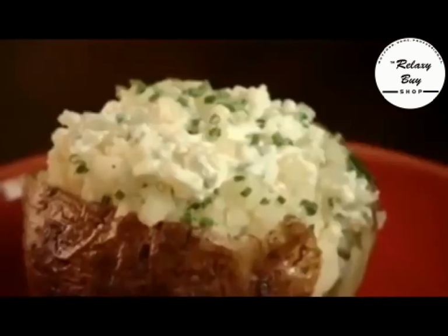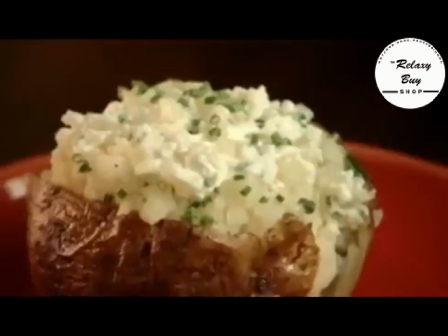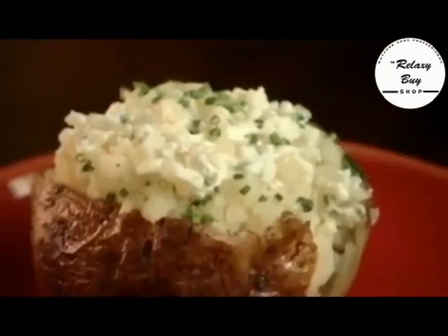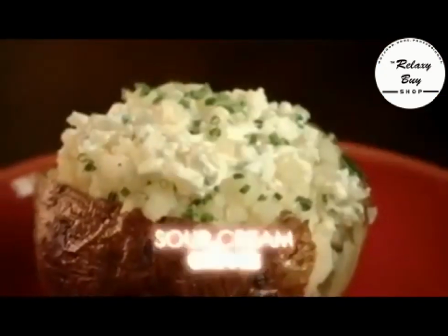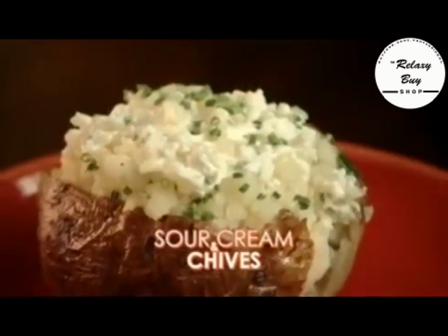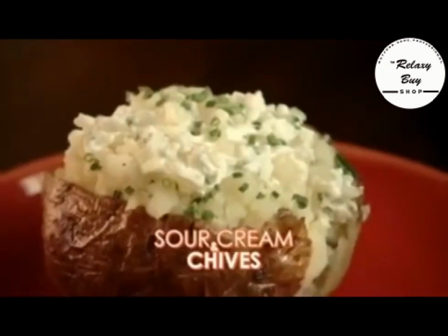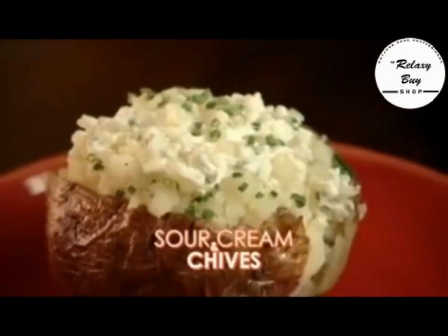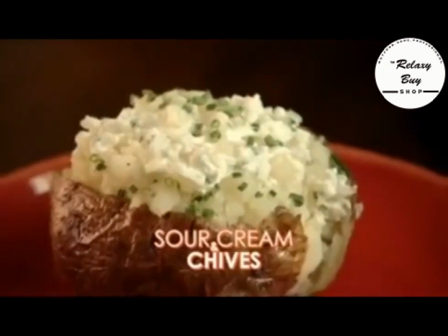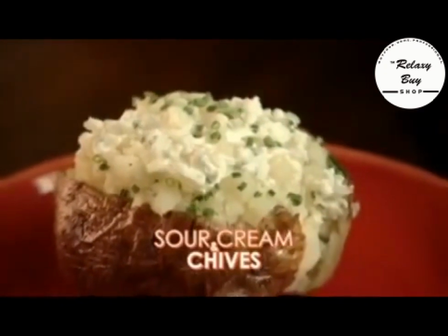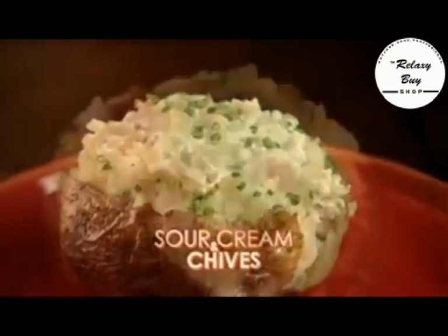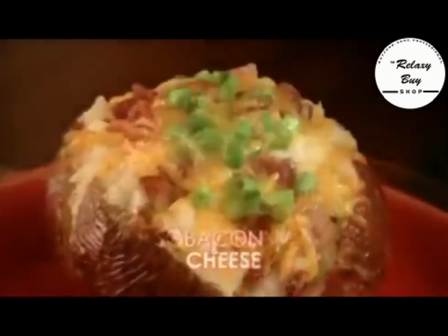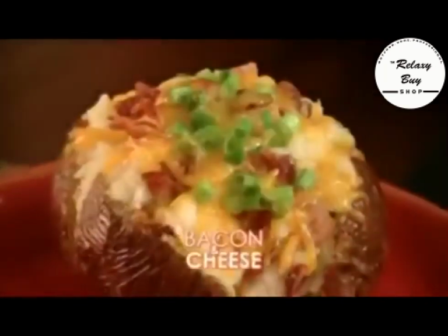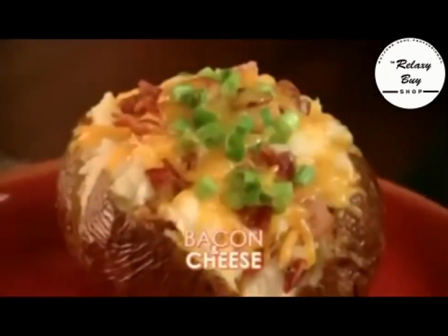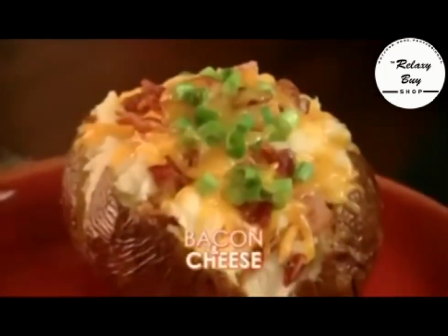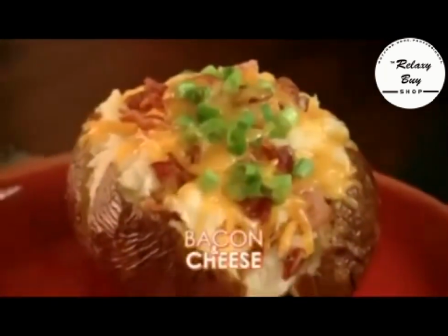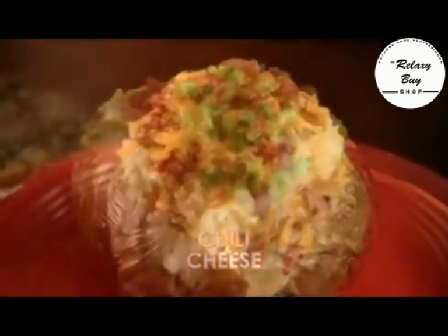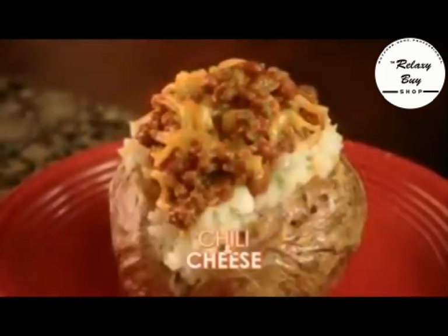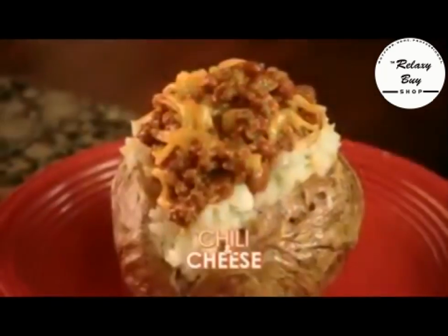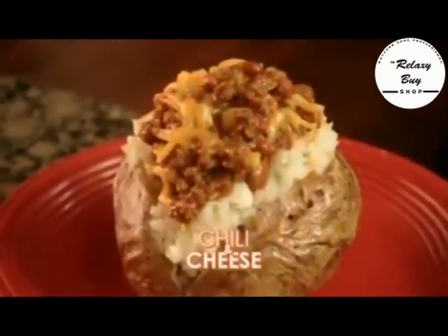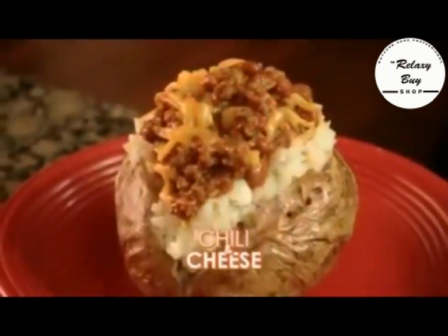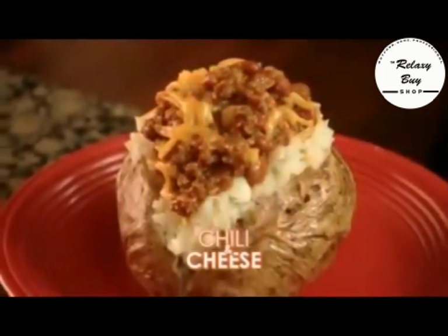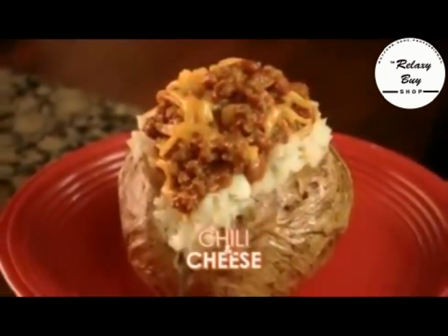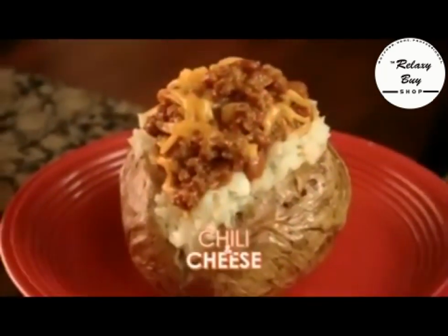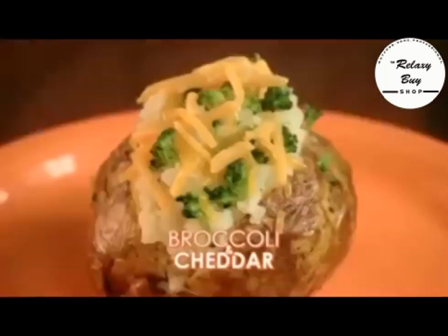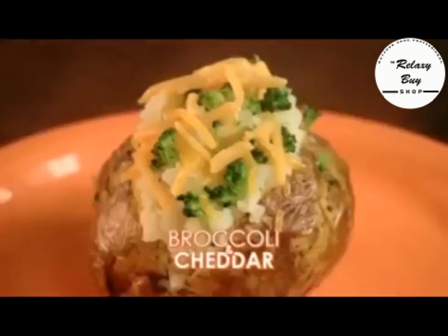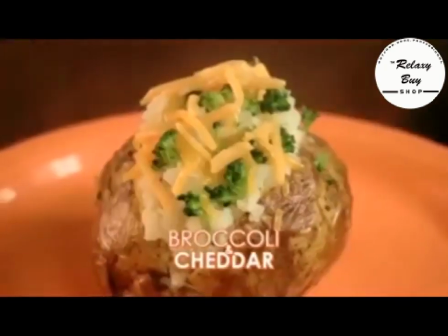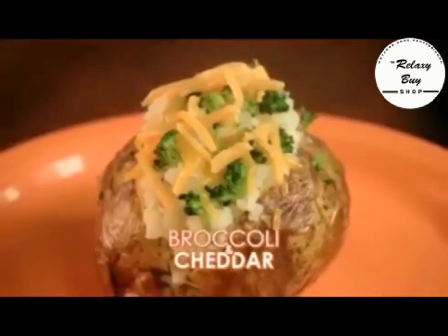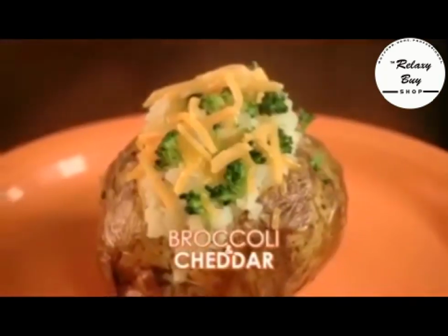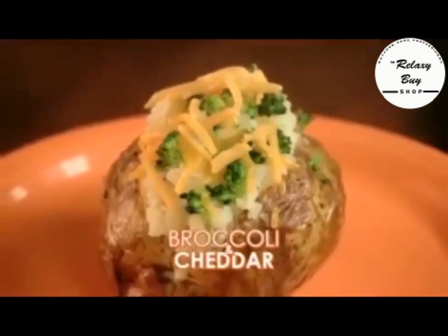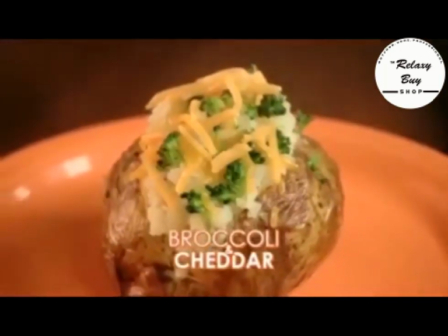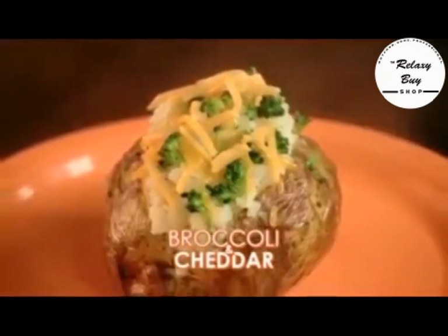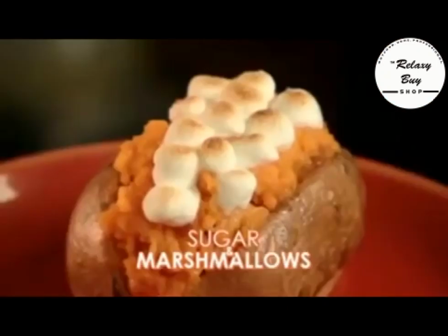Top potatoes with sour cream and chives, bacon and cheese, delicious chili potatoes, even broccoli and cheddar.